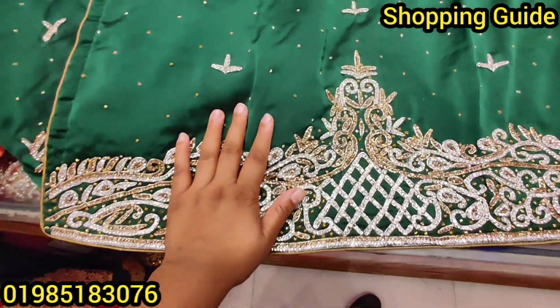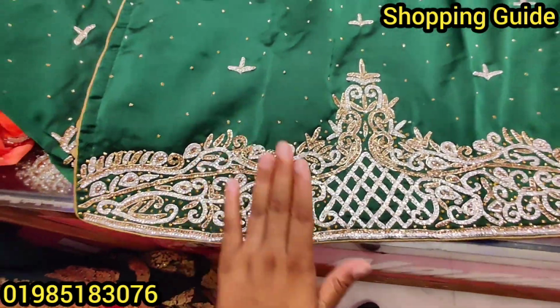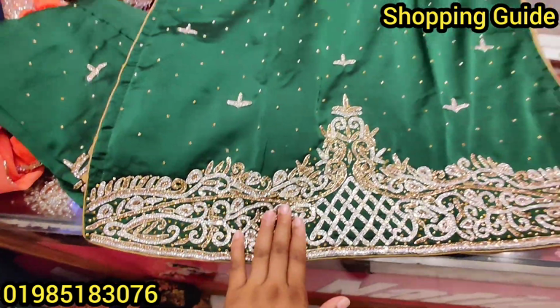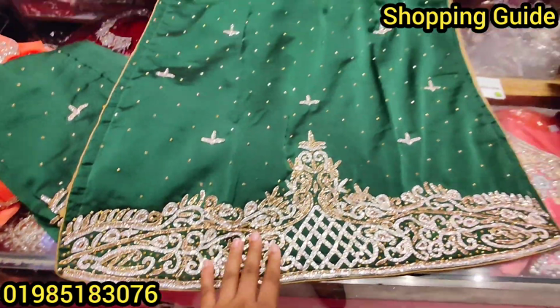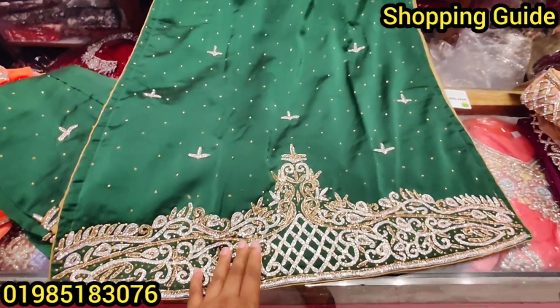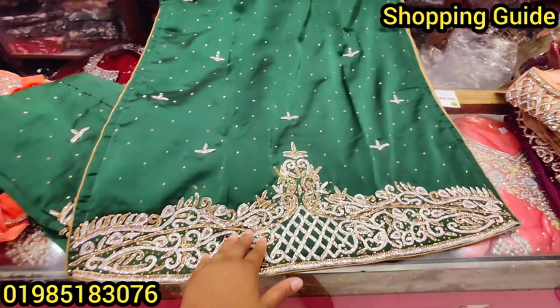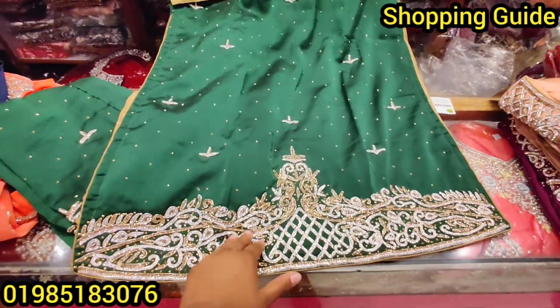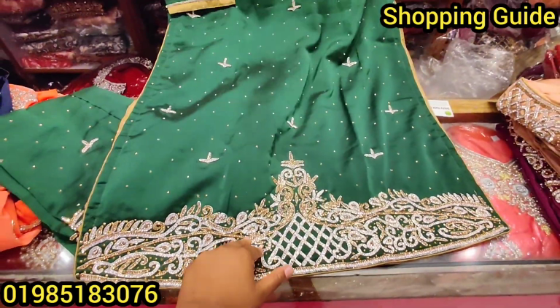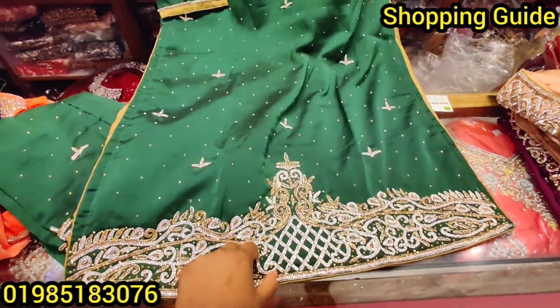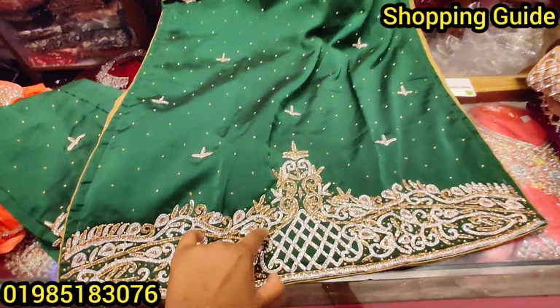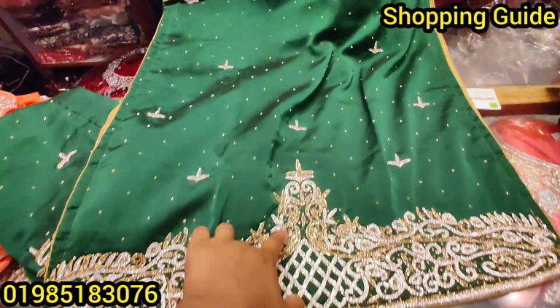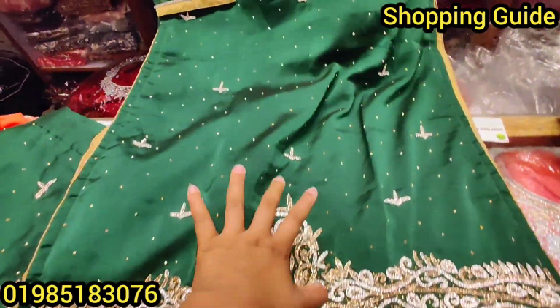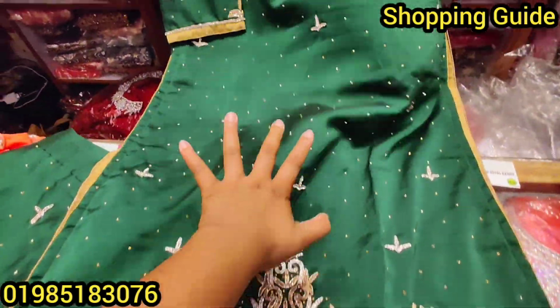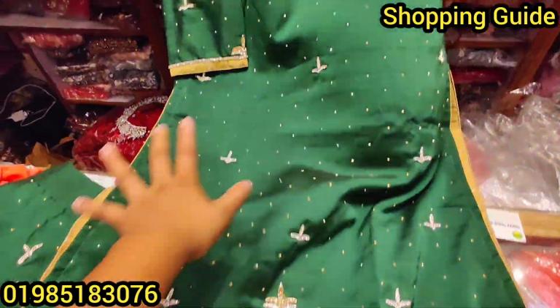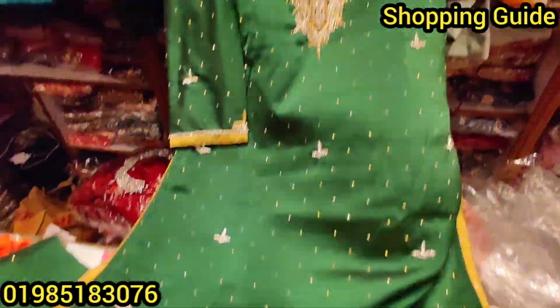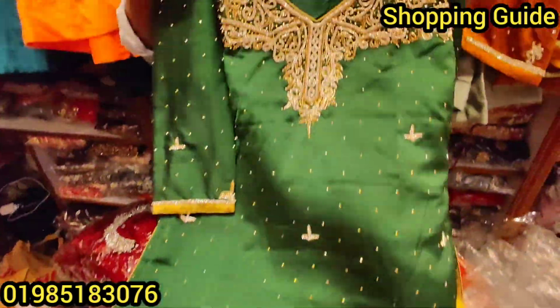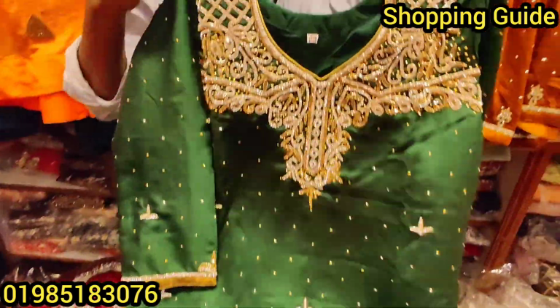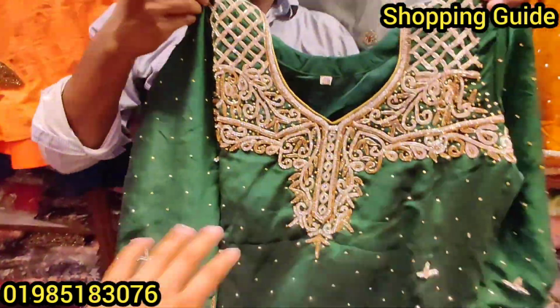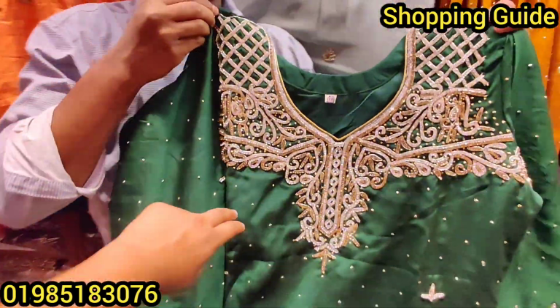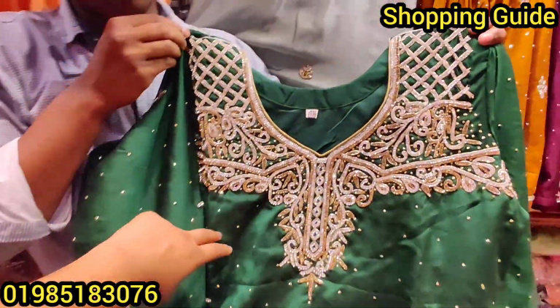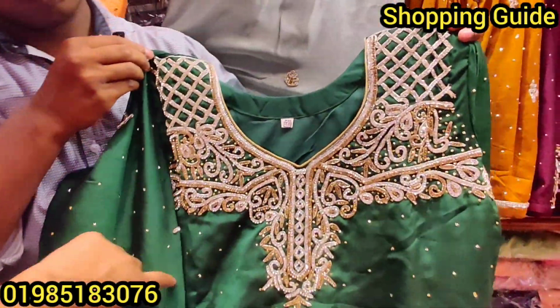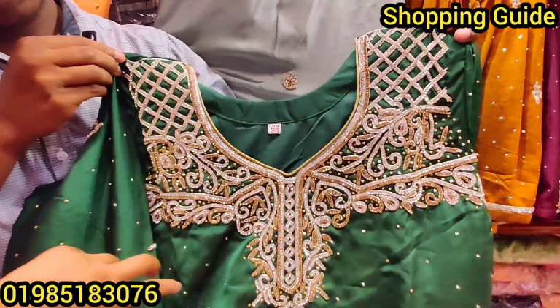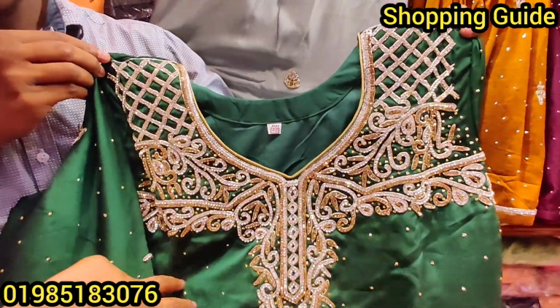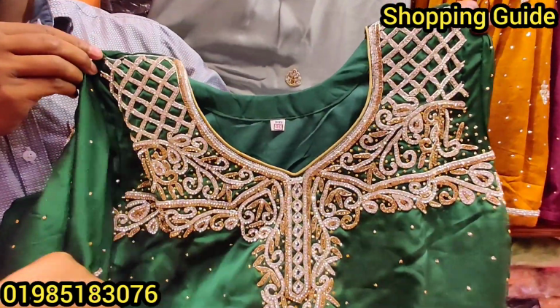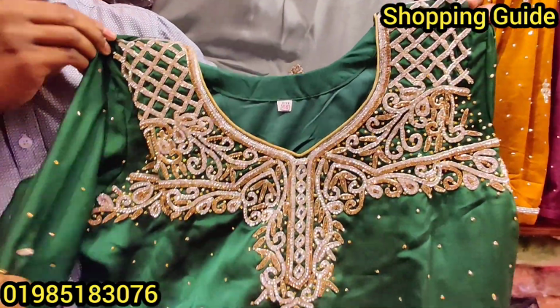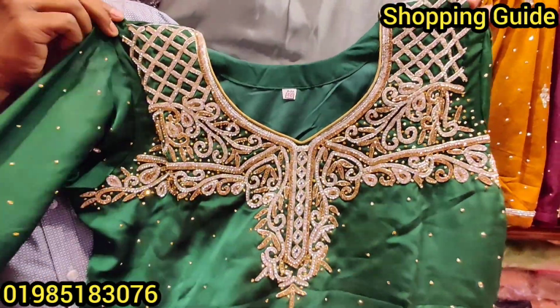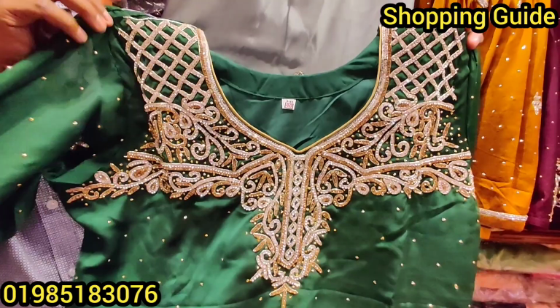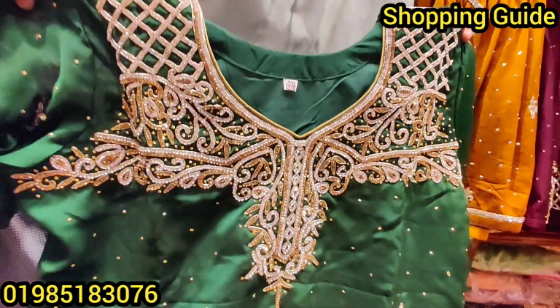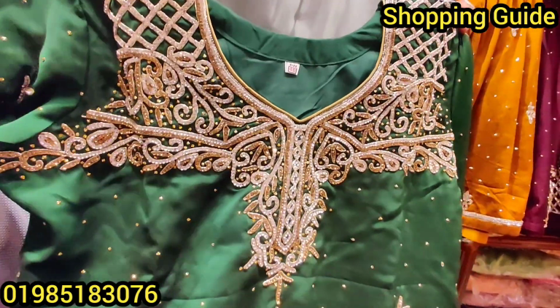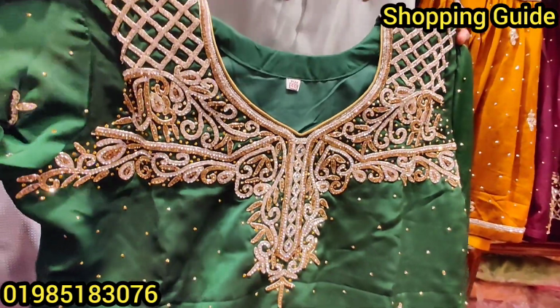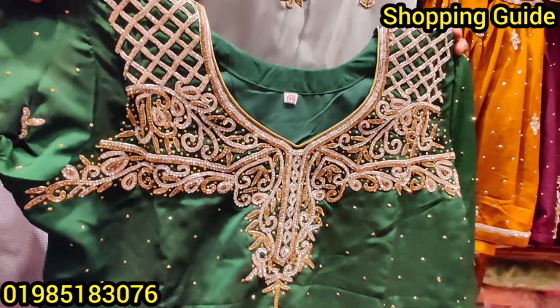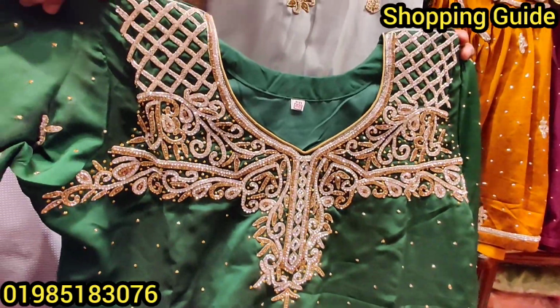This is basically a jeweler. This is the dress. This is the body. This is very beautiful.